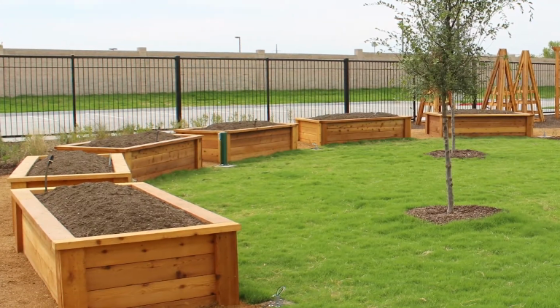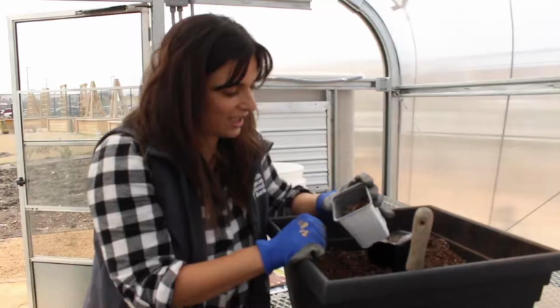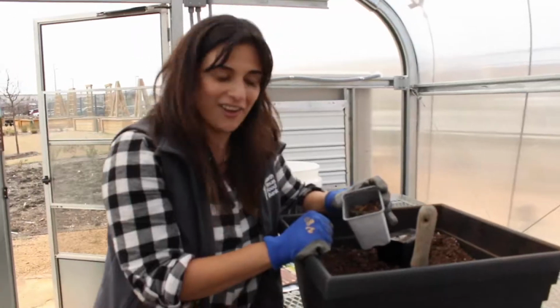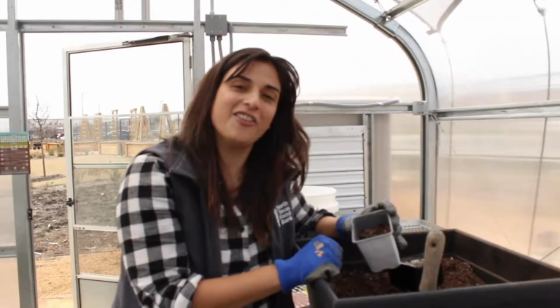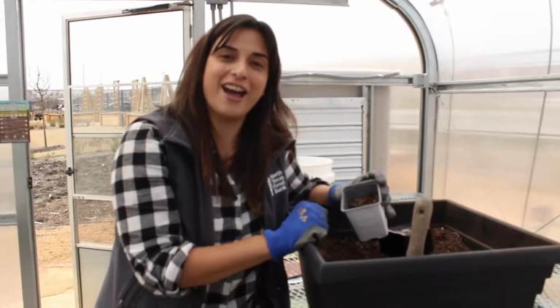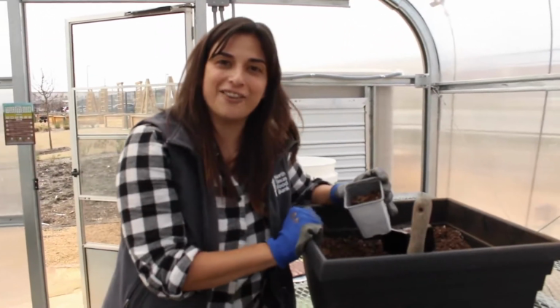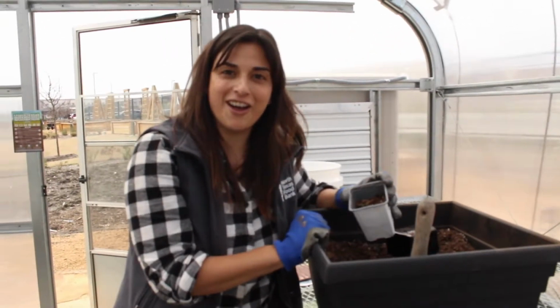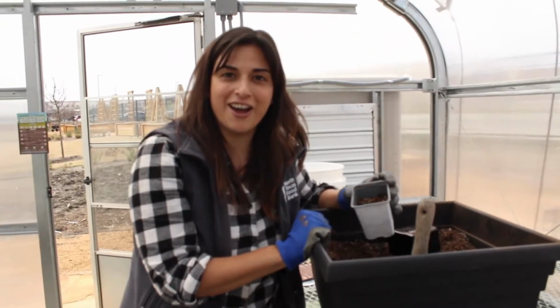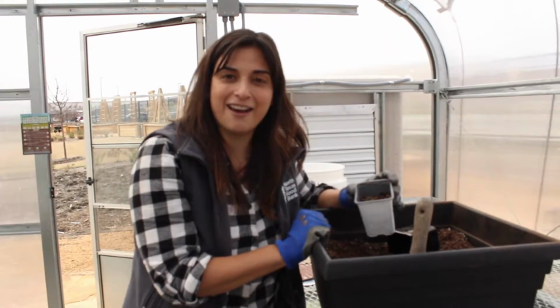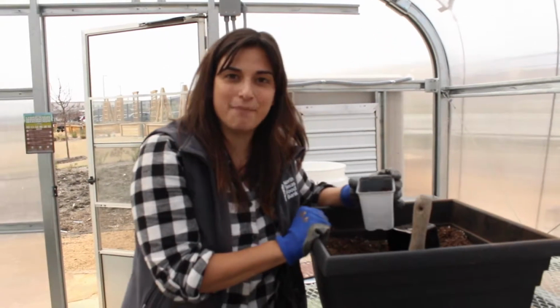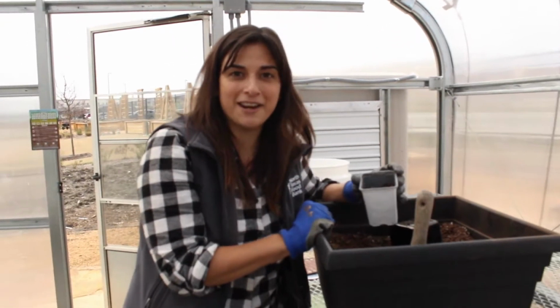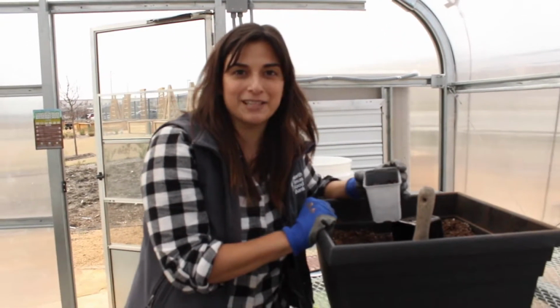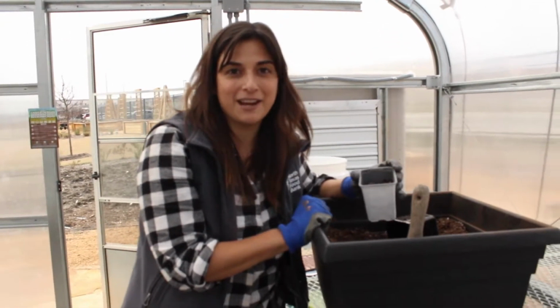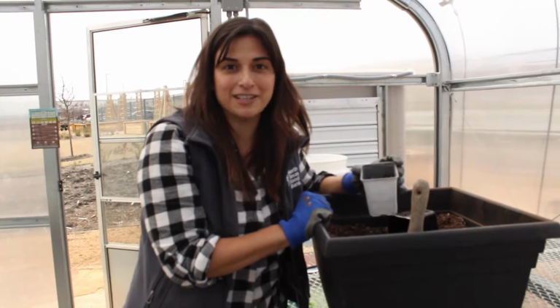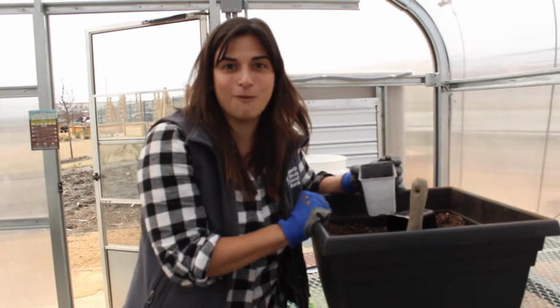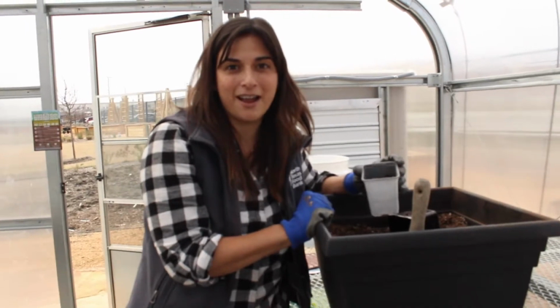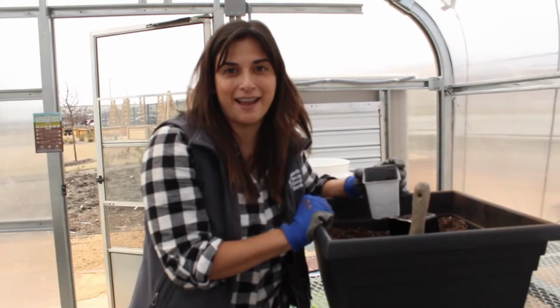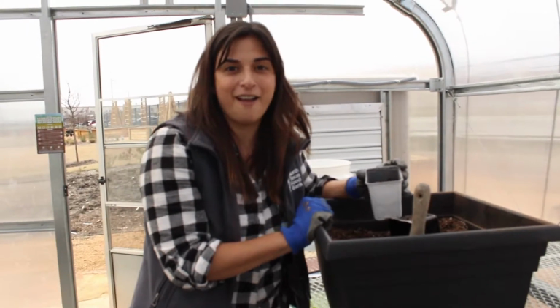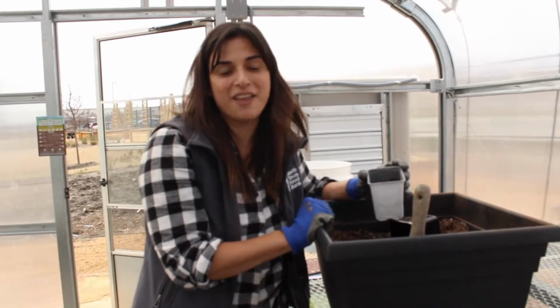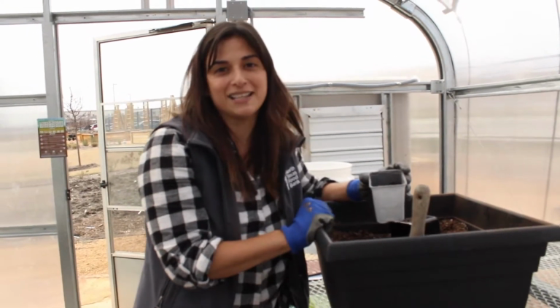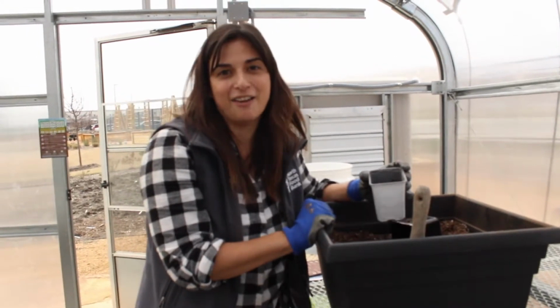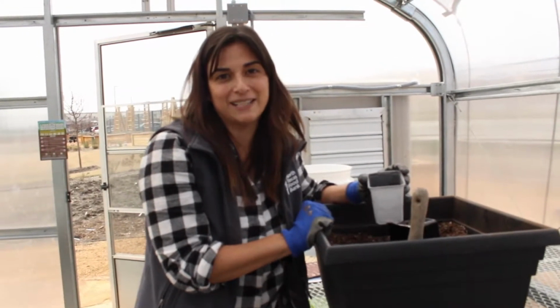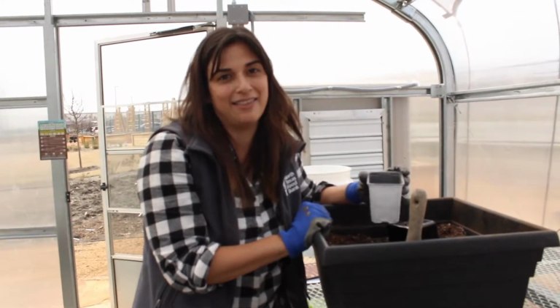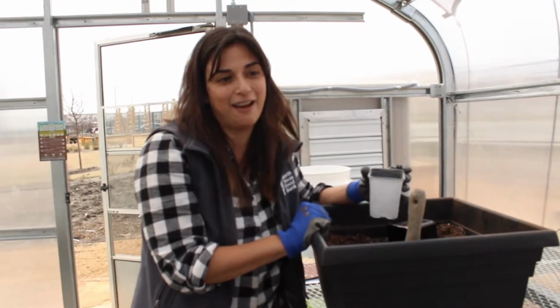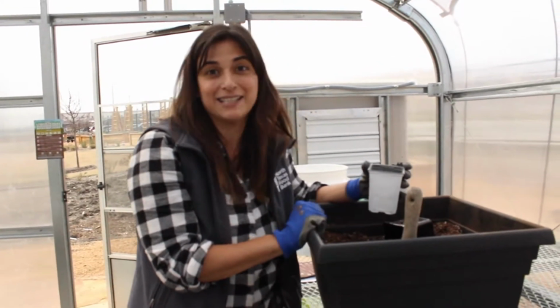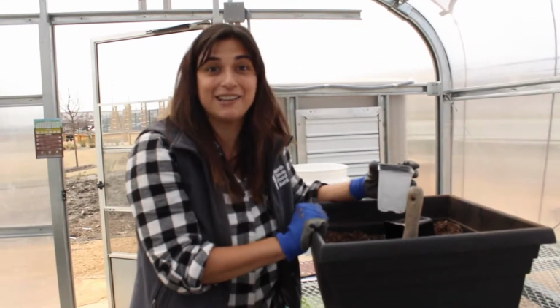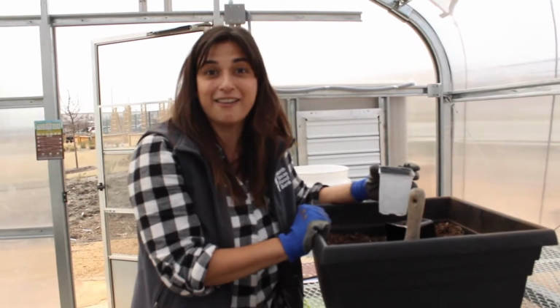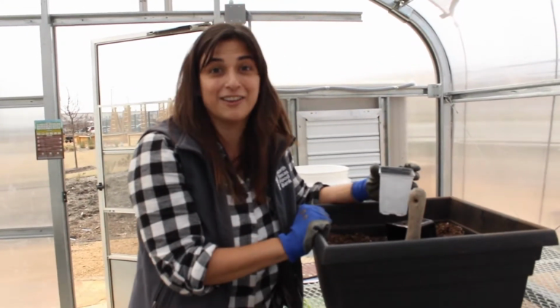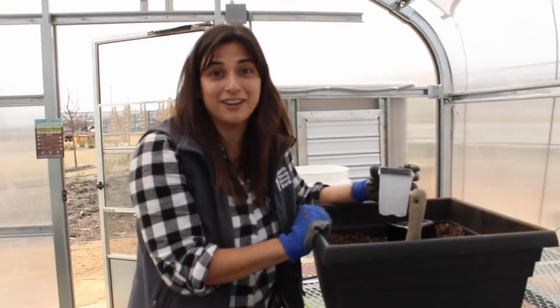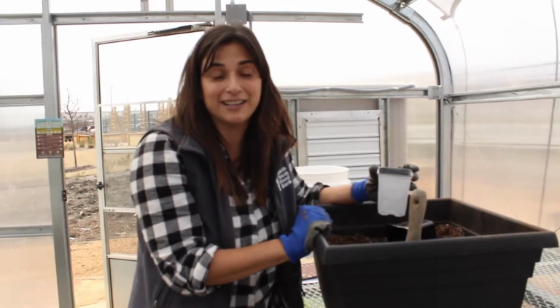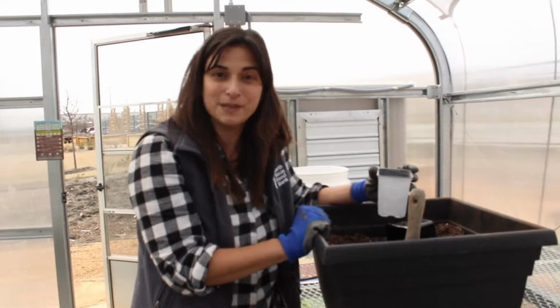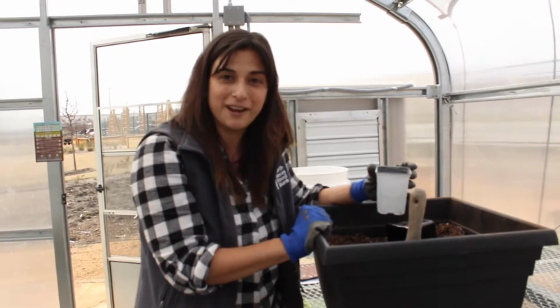That is all that I've got on how to pot up tomatoes and why. I hope that it's helped and that we see you out in the garden come spring.